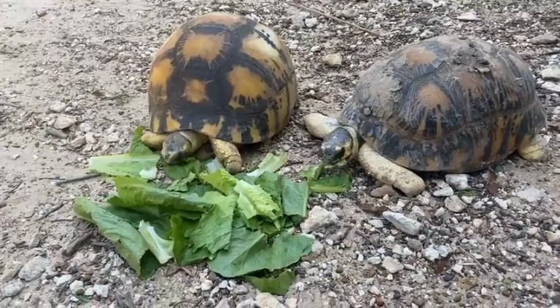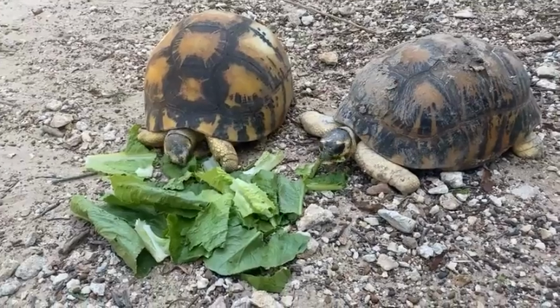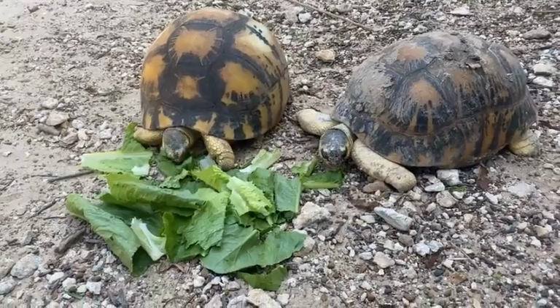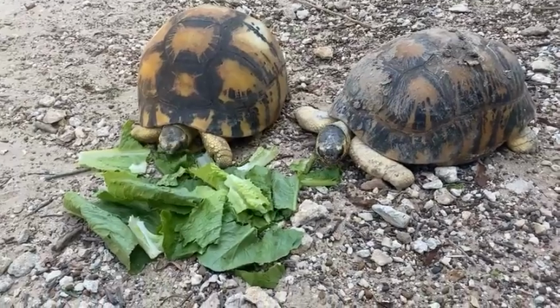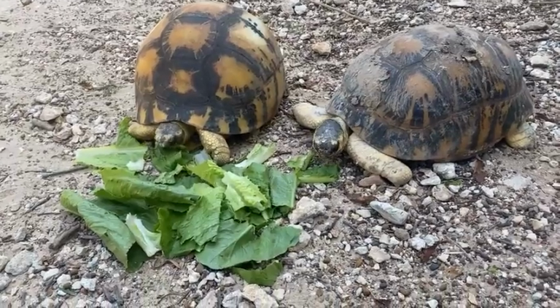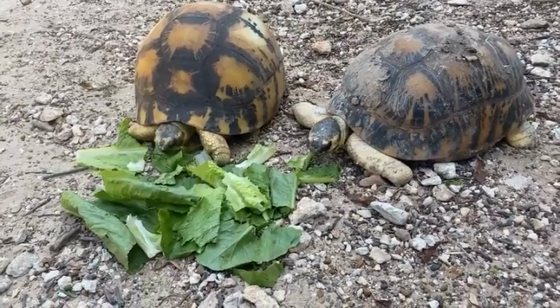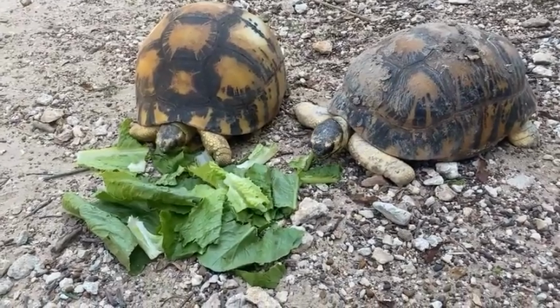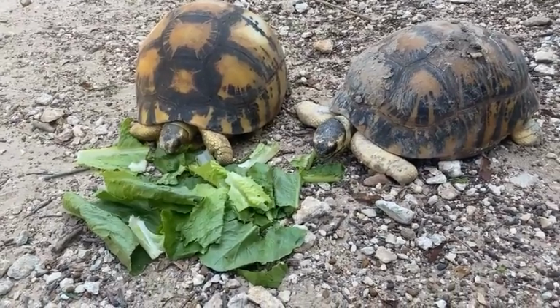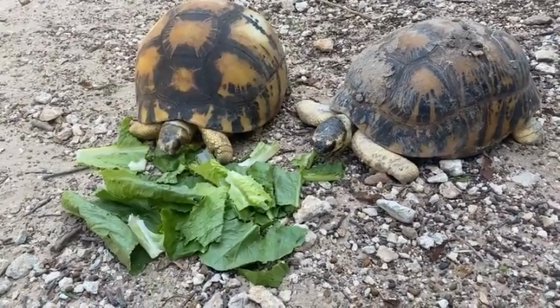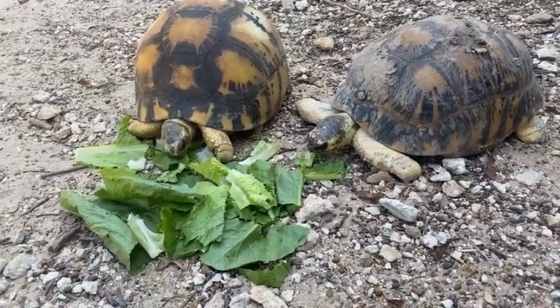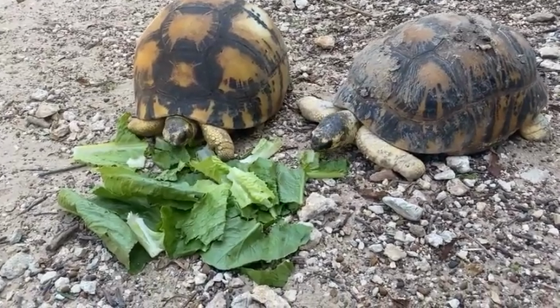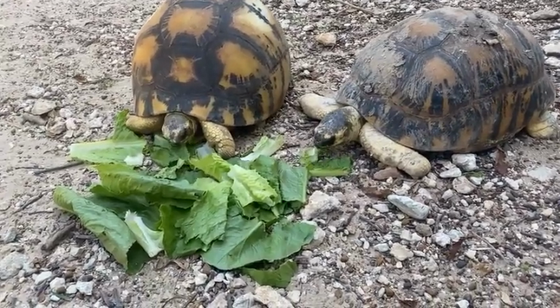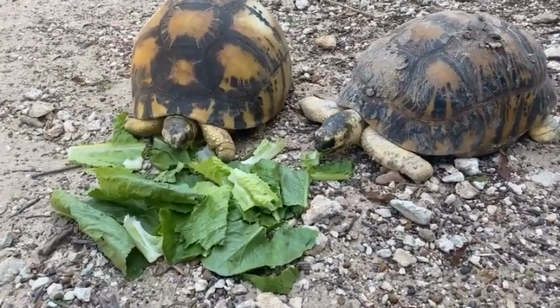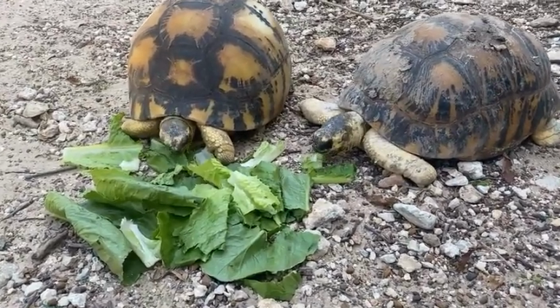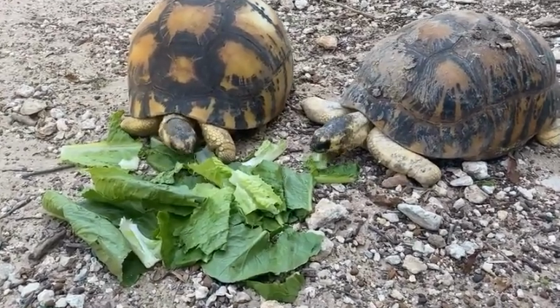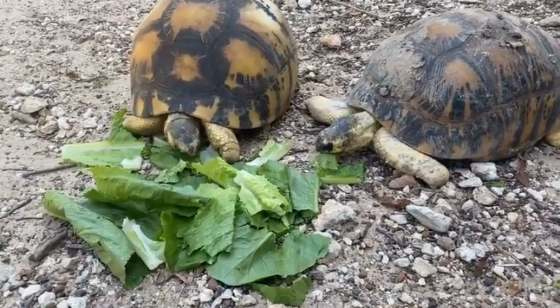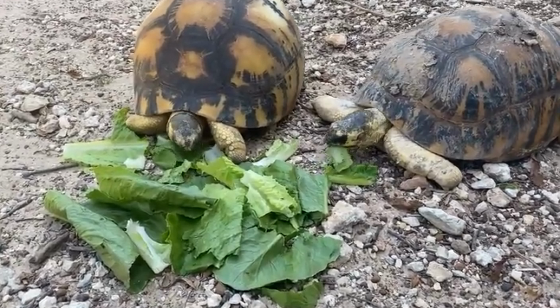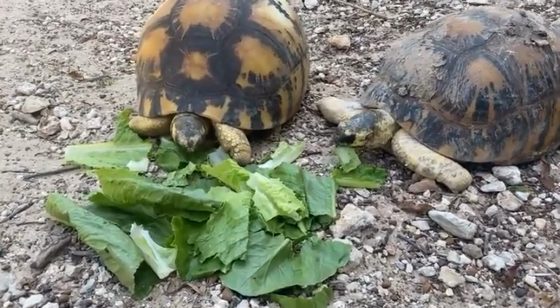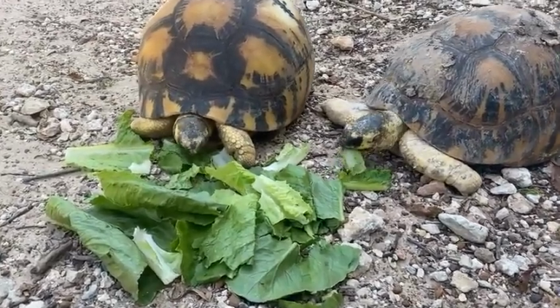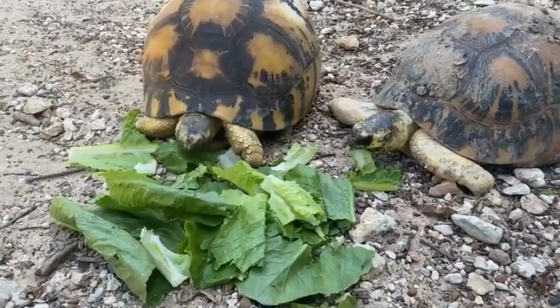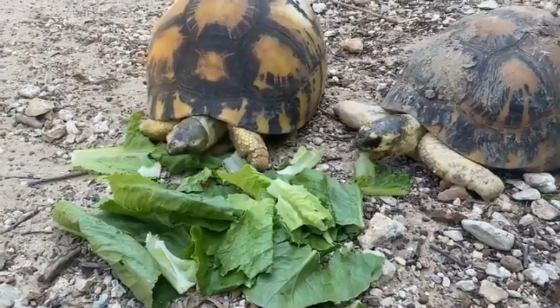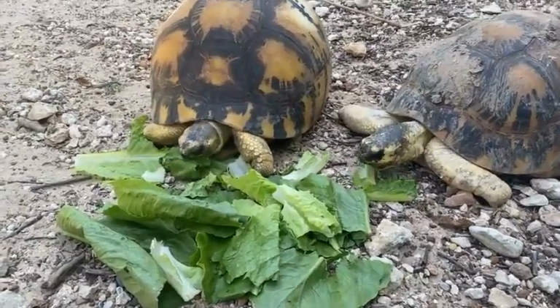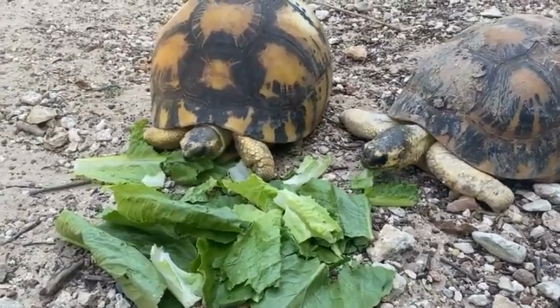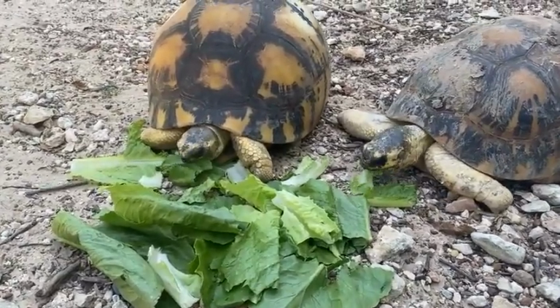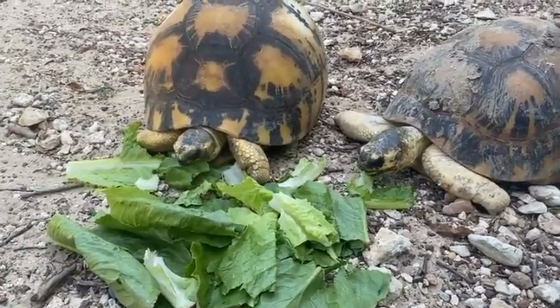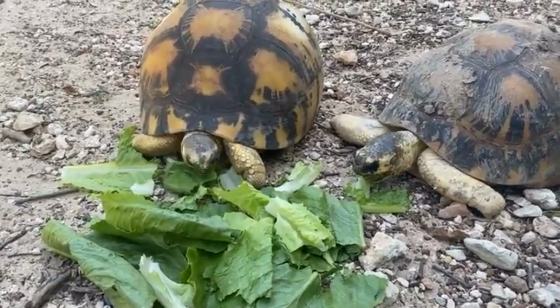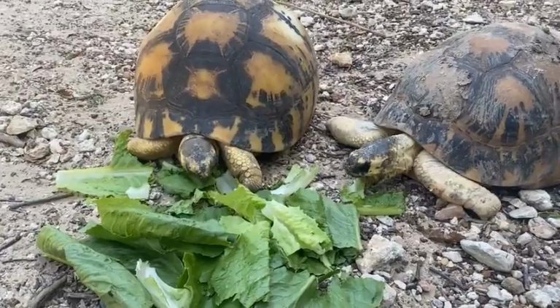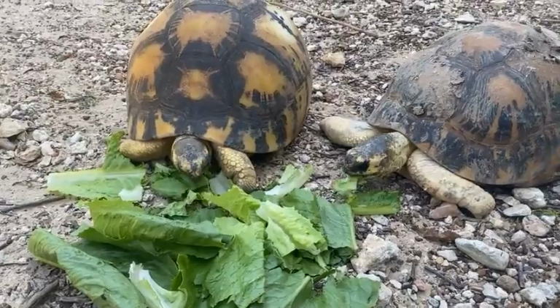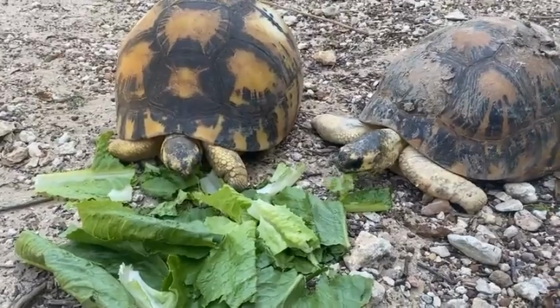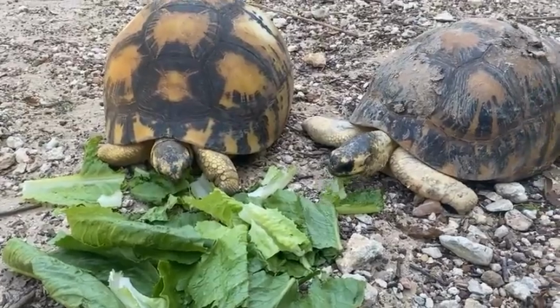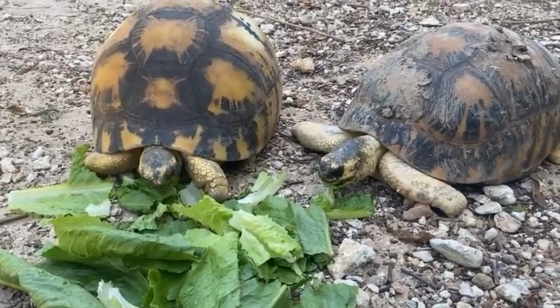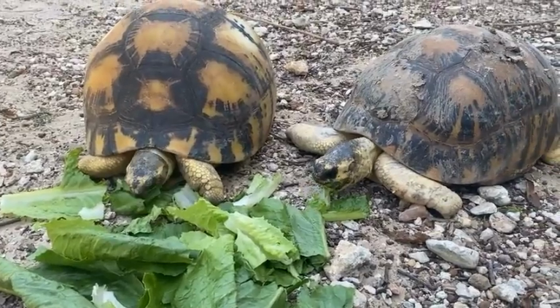Right now you're looking at Mr. and Mrs. Pickles. You've got Mr. Pickles on the right and Mrs. Pickles on the left.